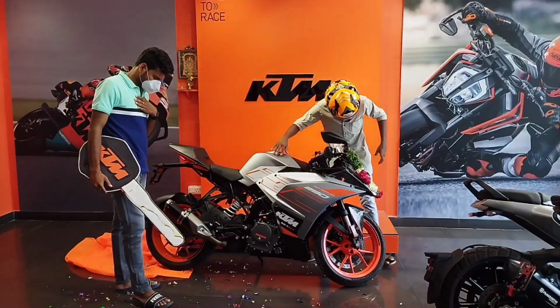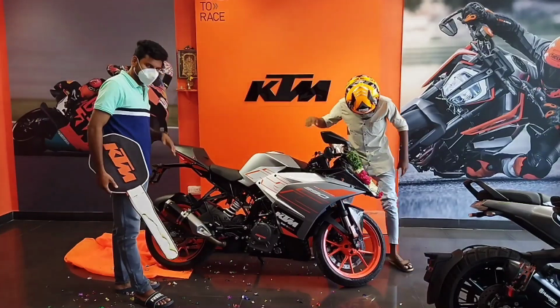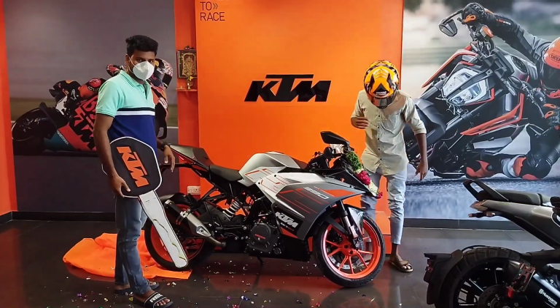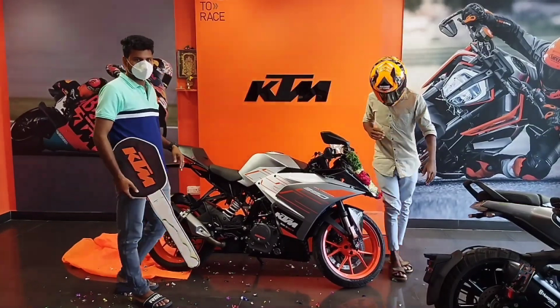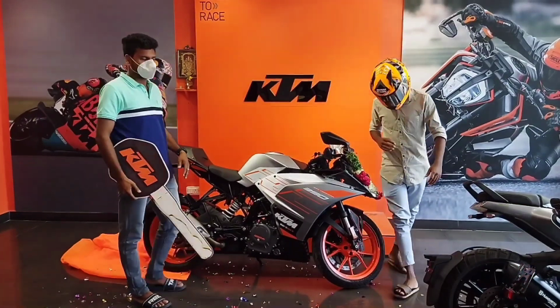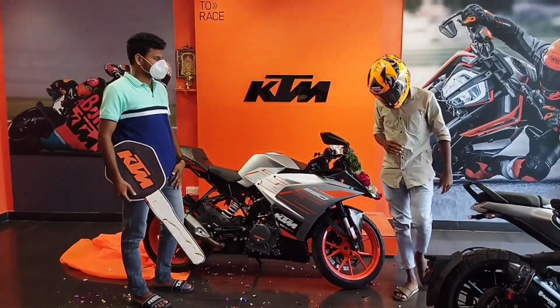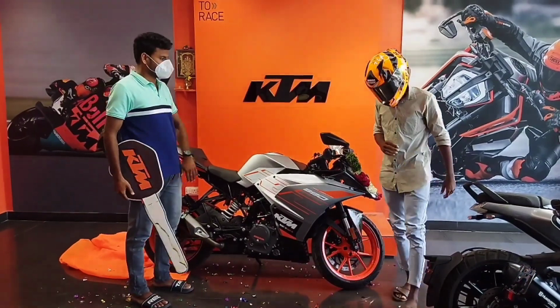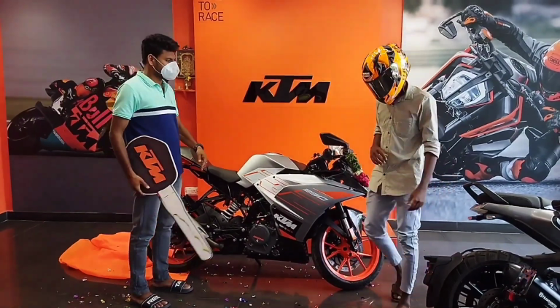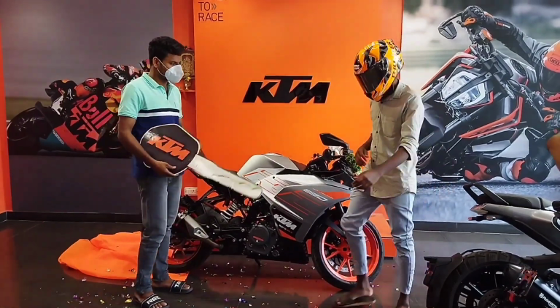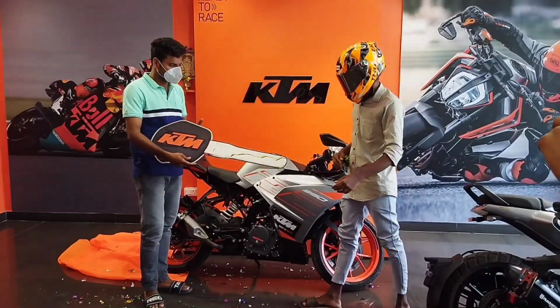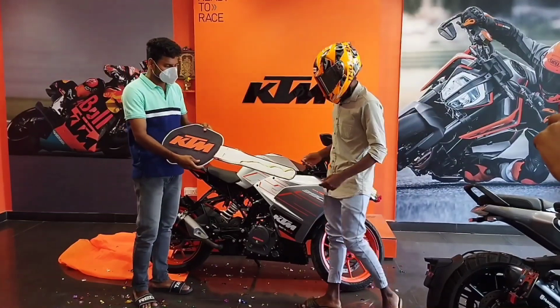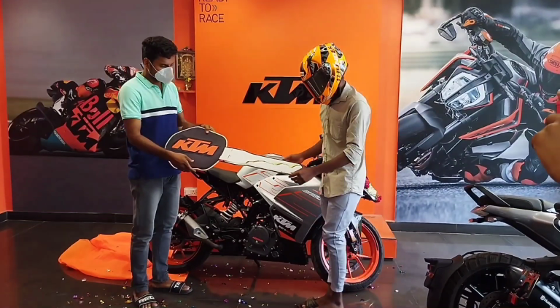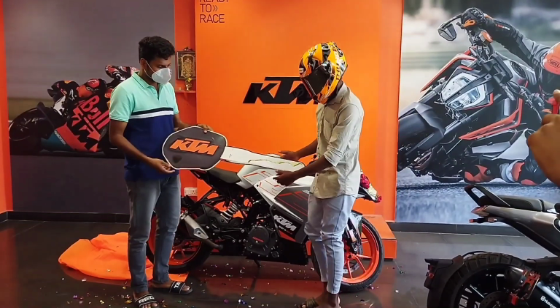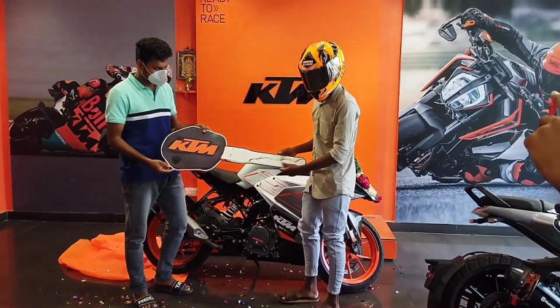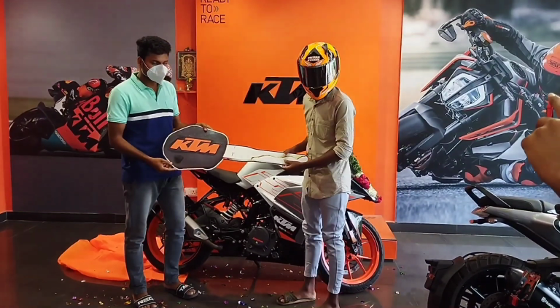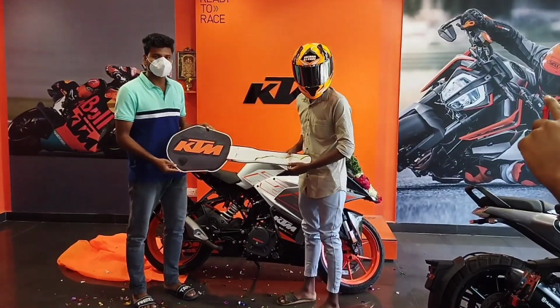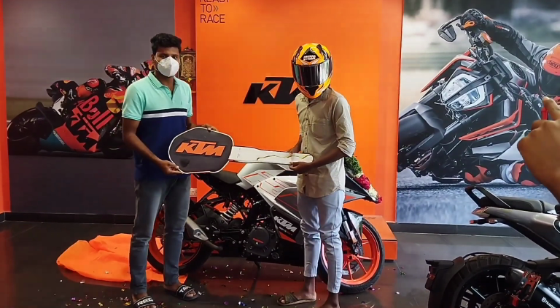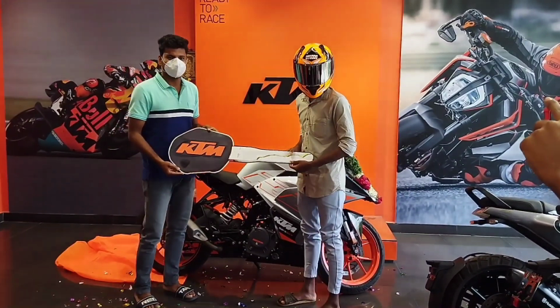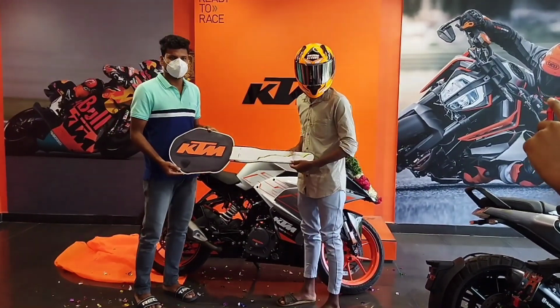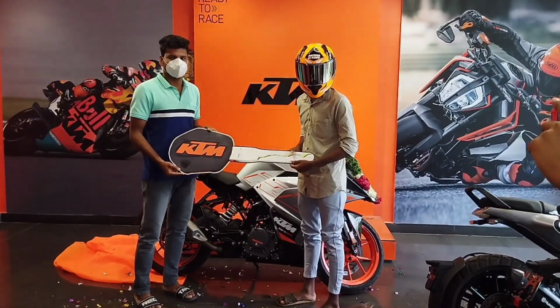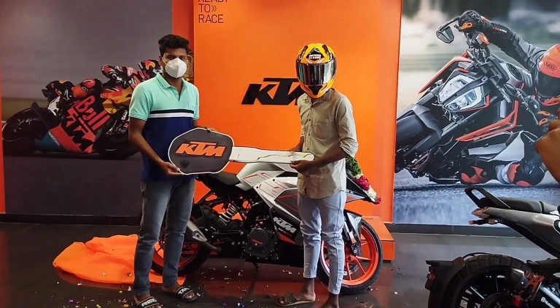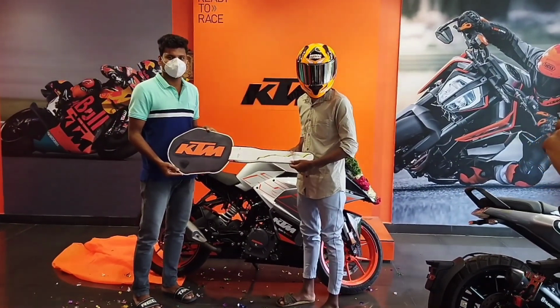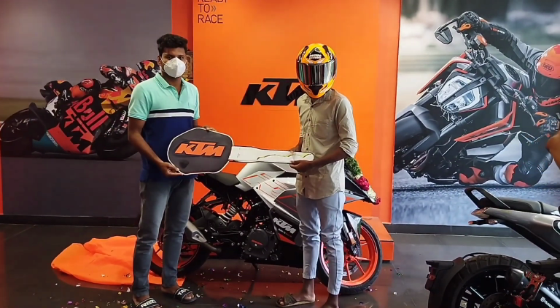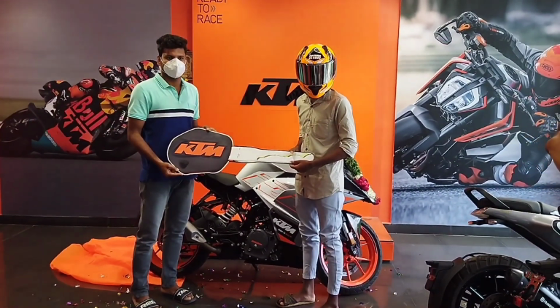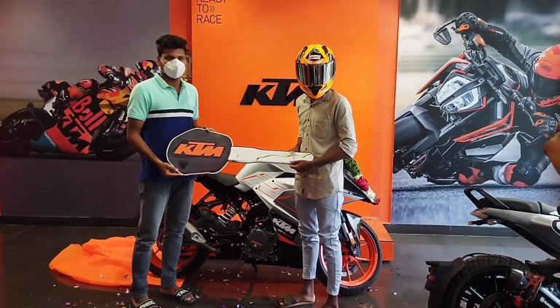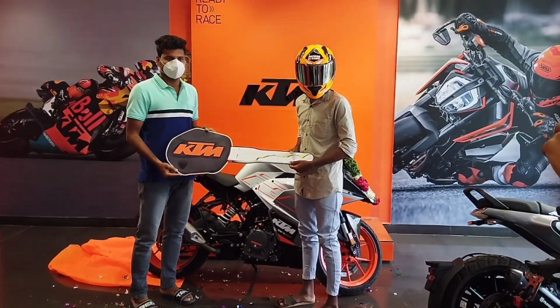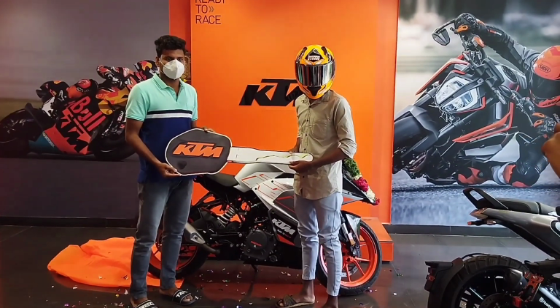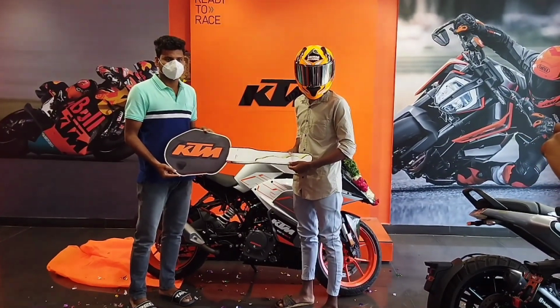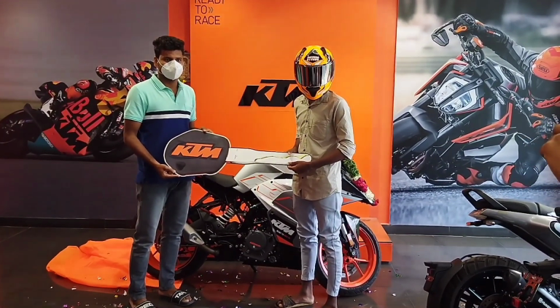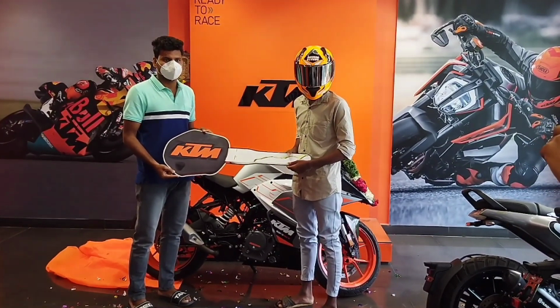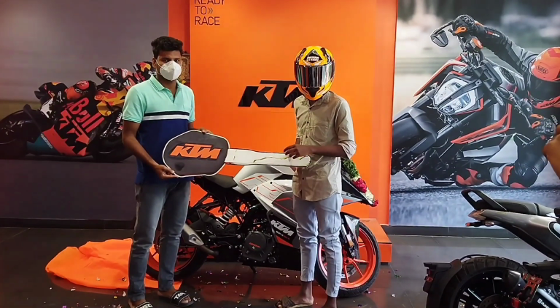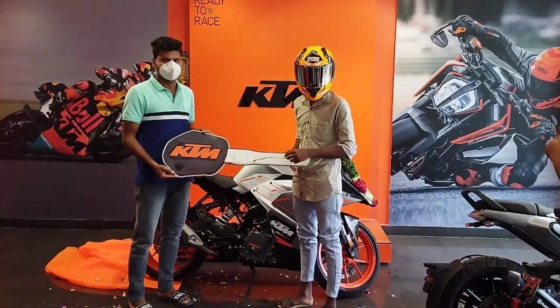This is the new edition of RC 250. This is the last RC3 NMP — it is not in stock, that's why we have booked it.